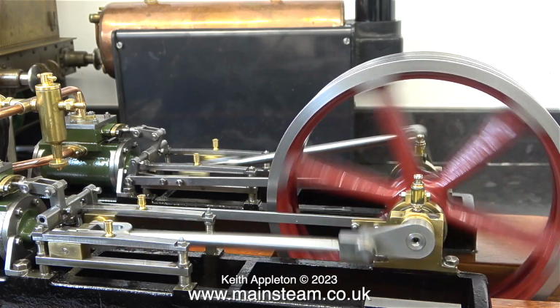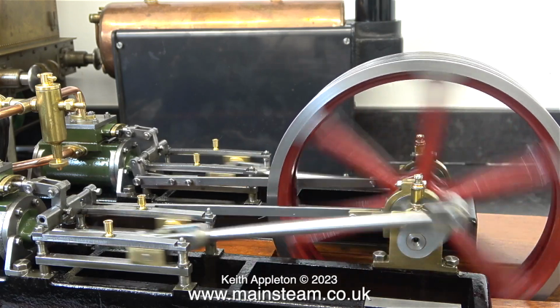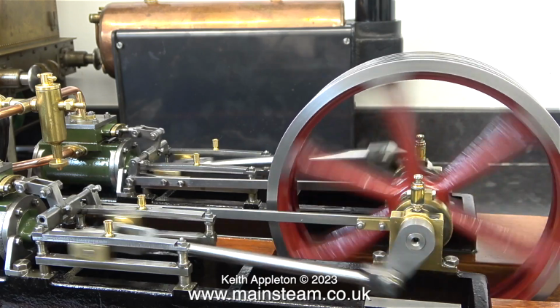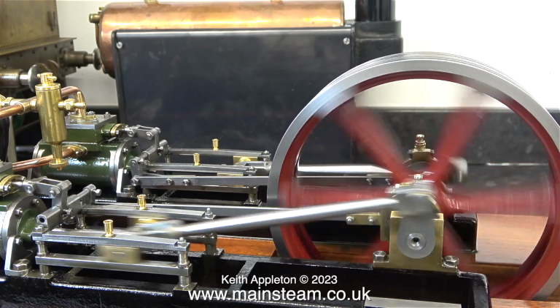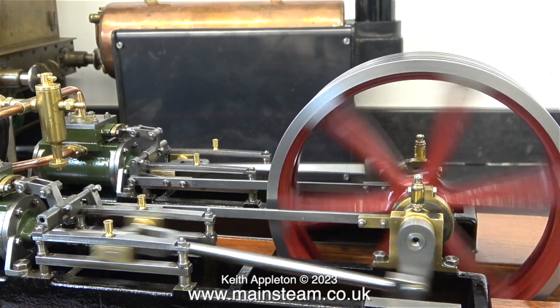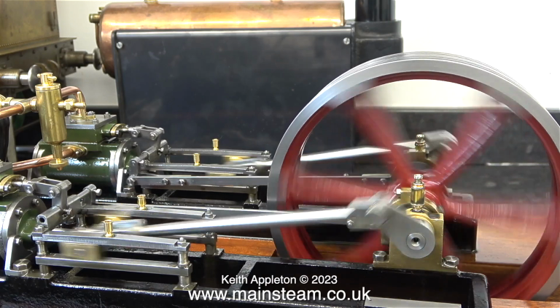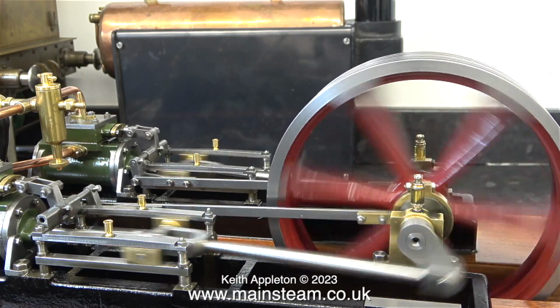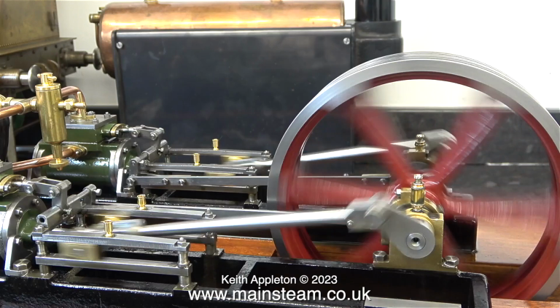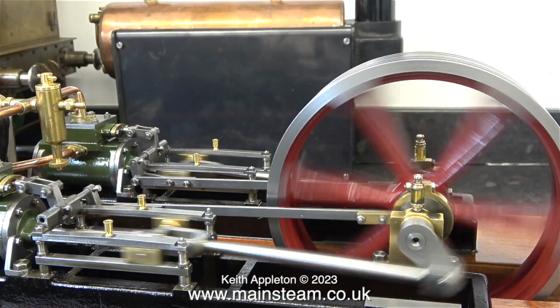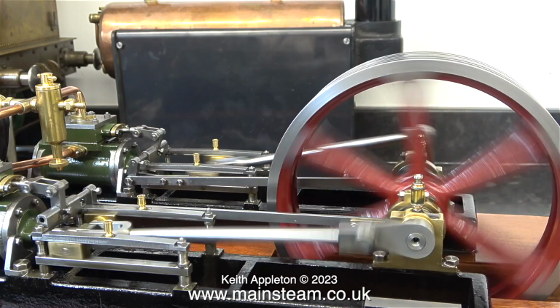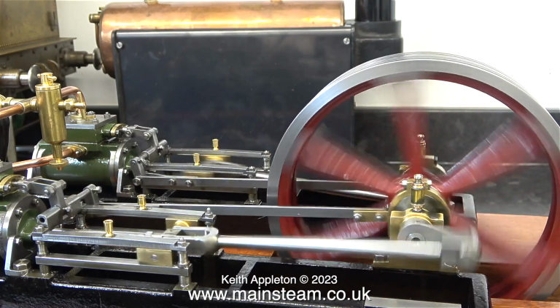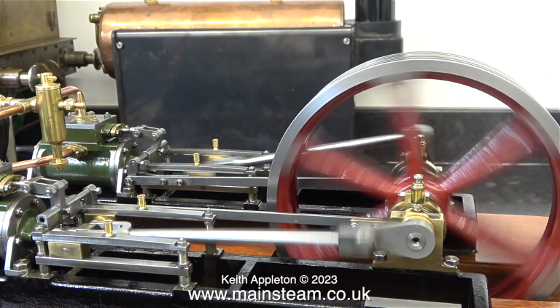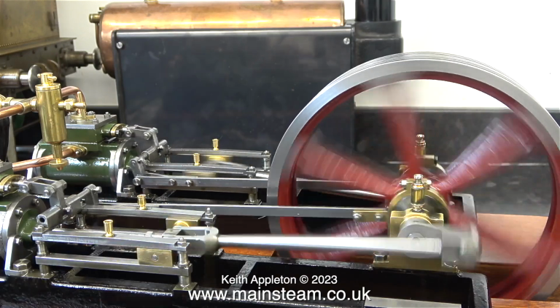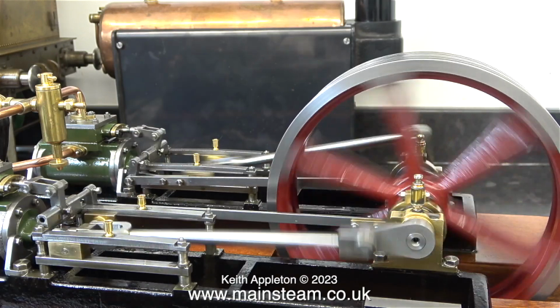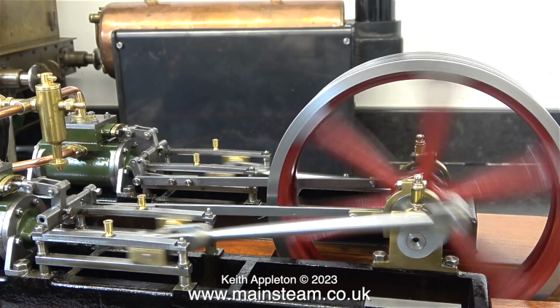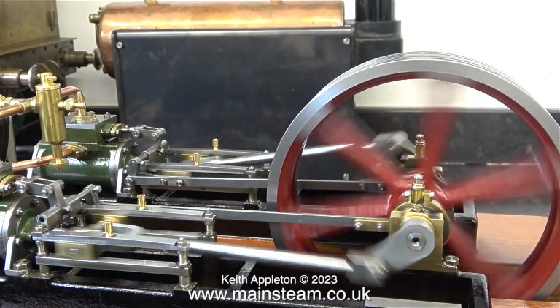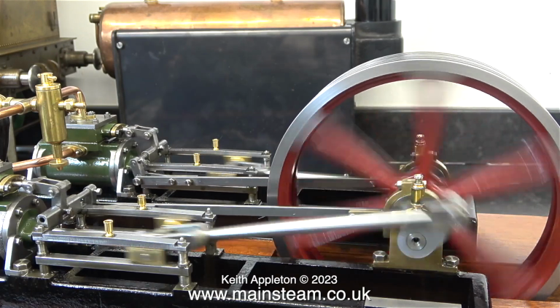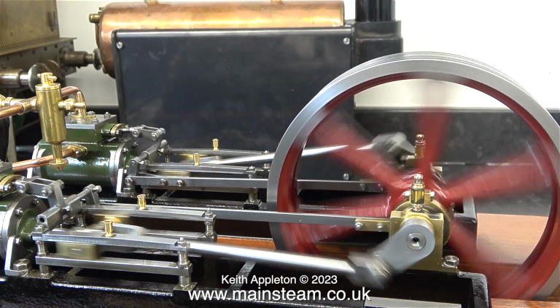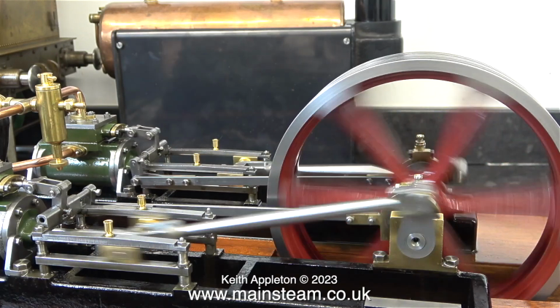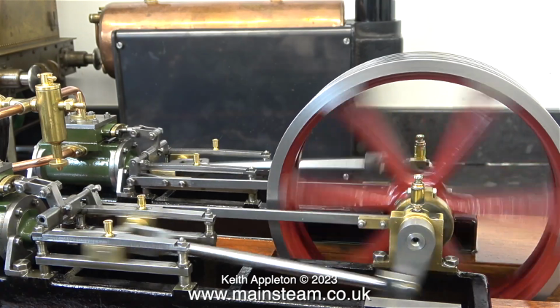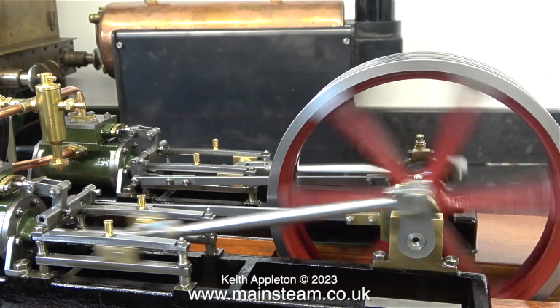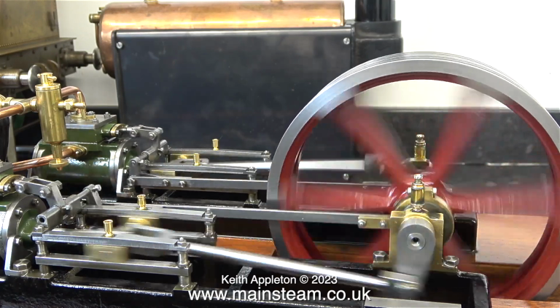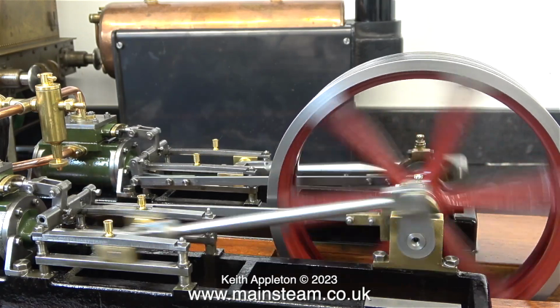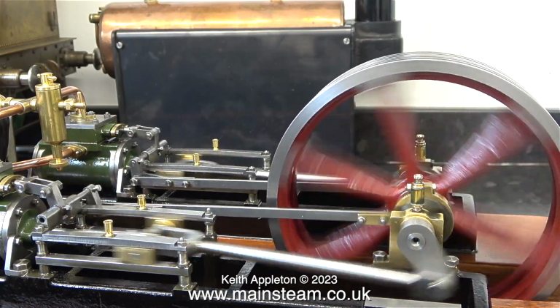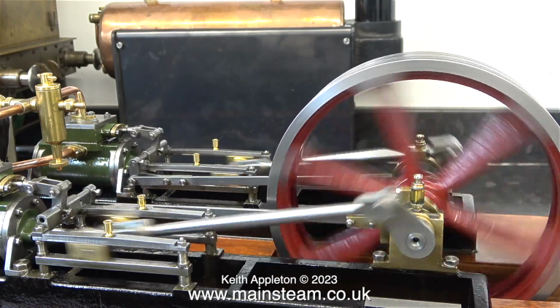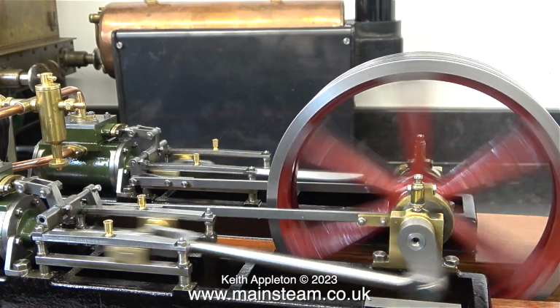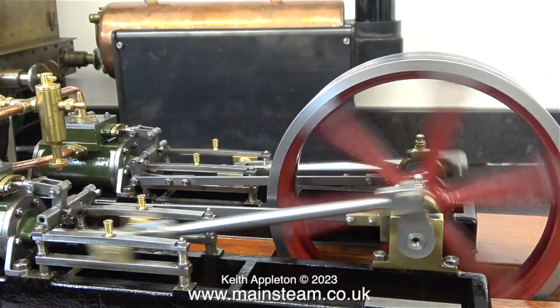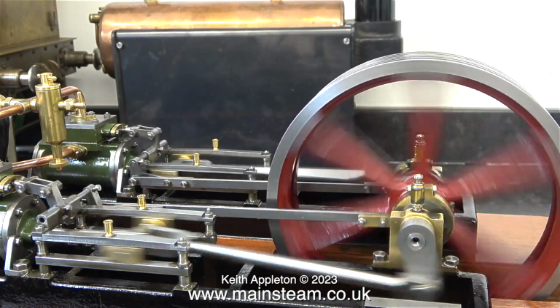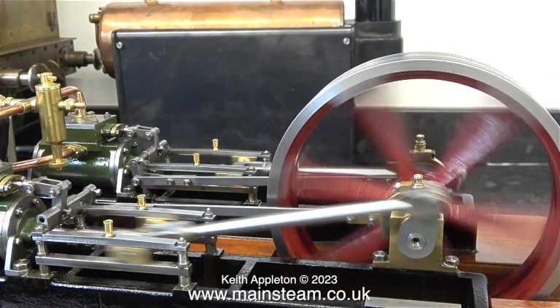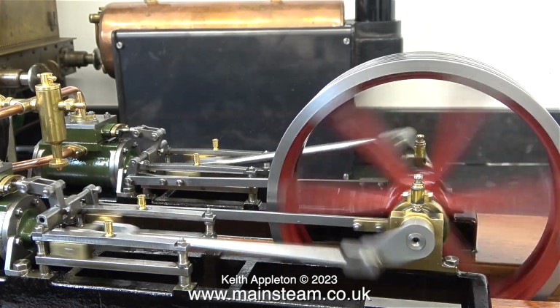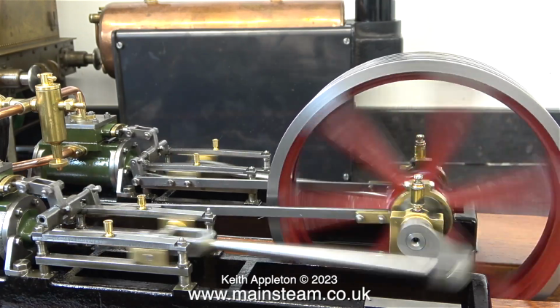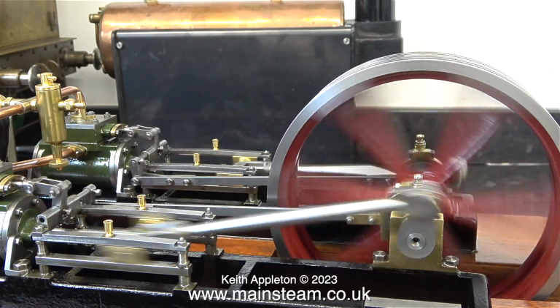A word of warning: when running steam engines of this size, keep your fingers well clear at all times.